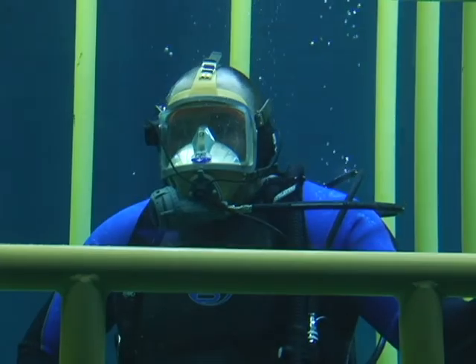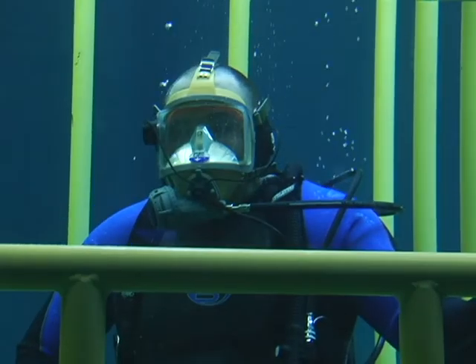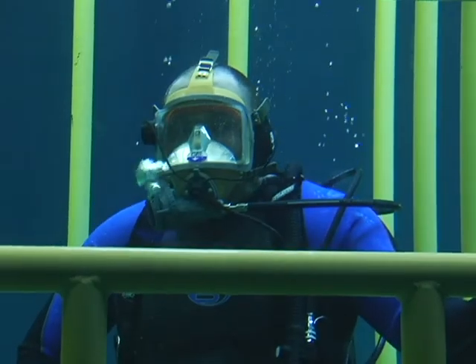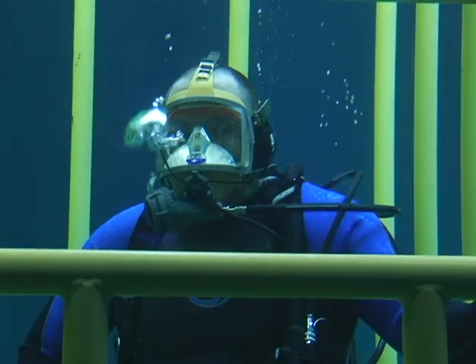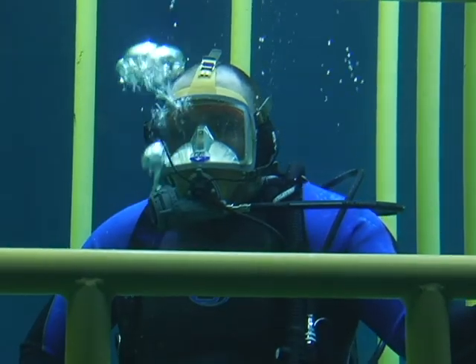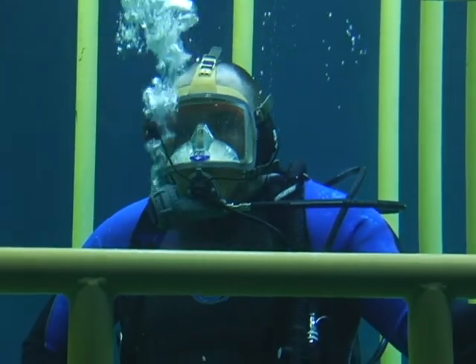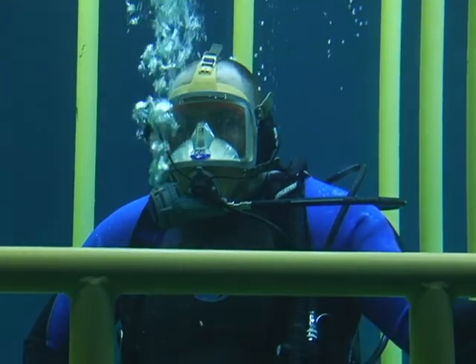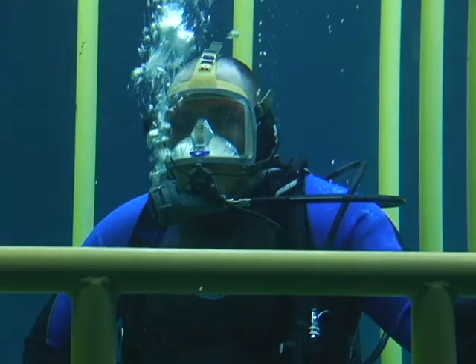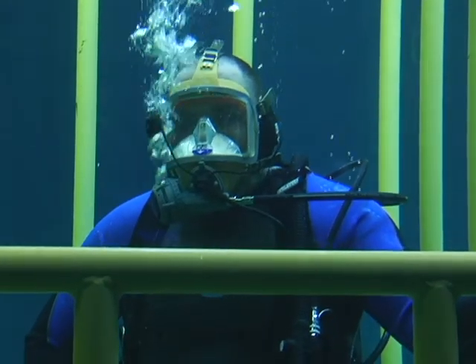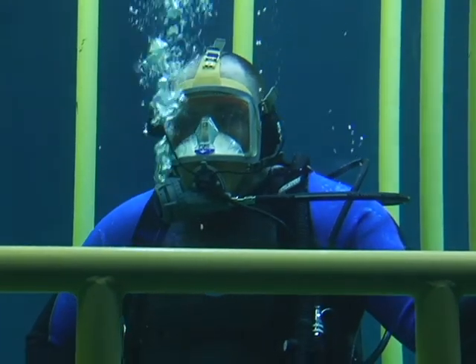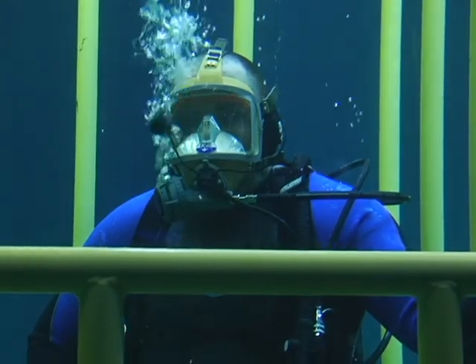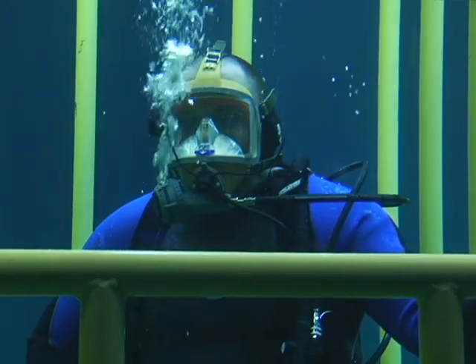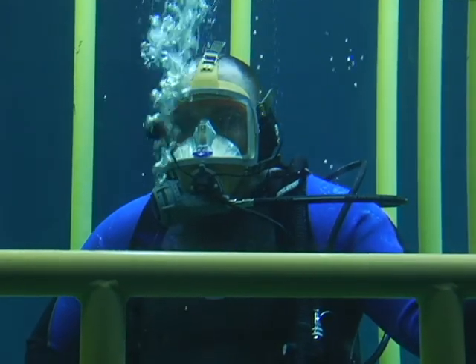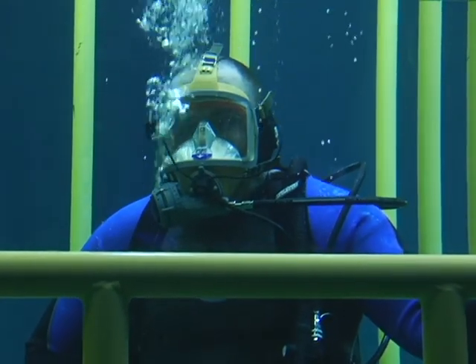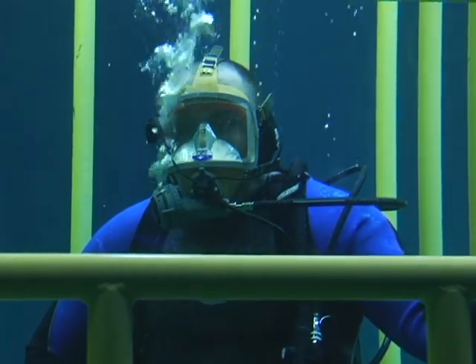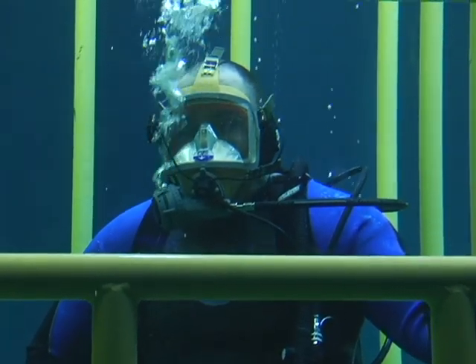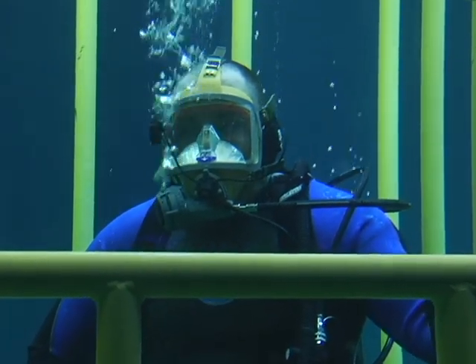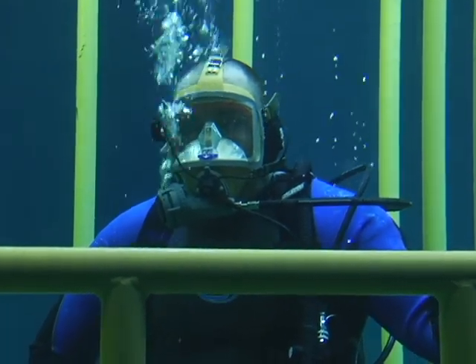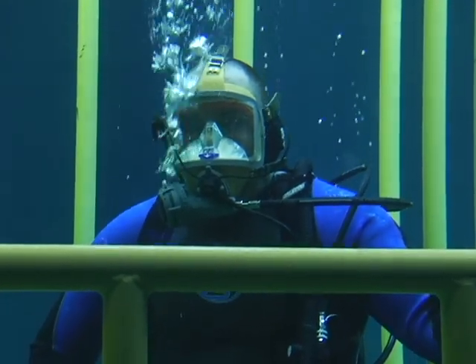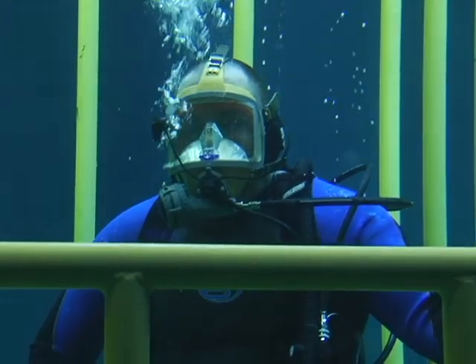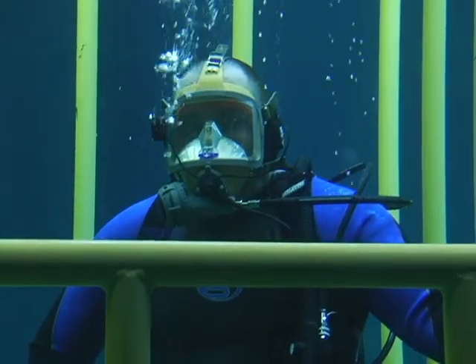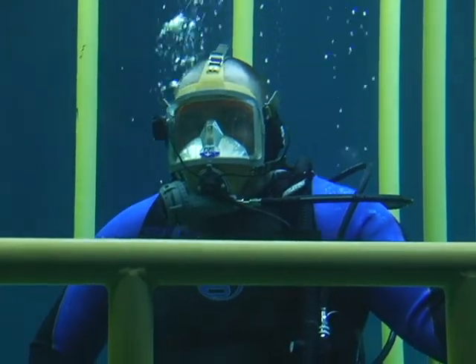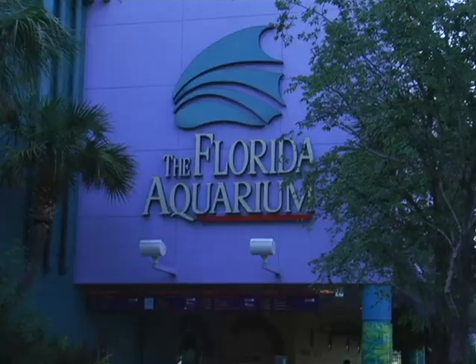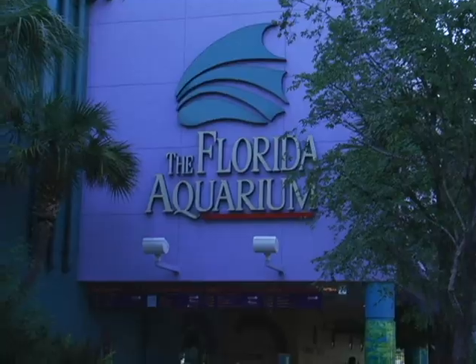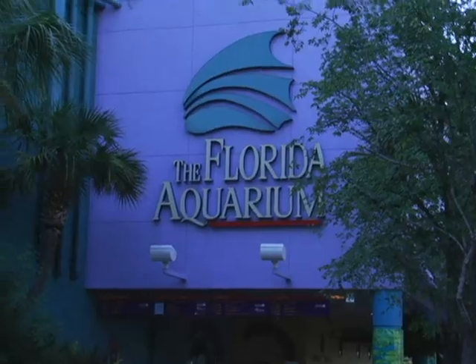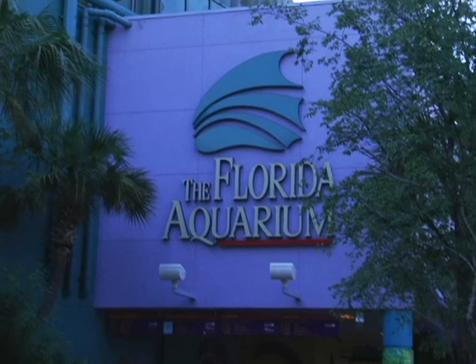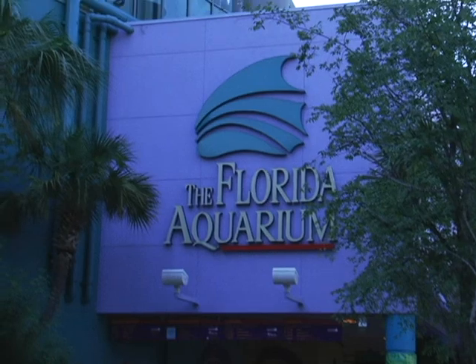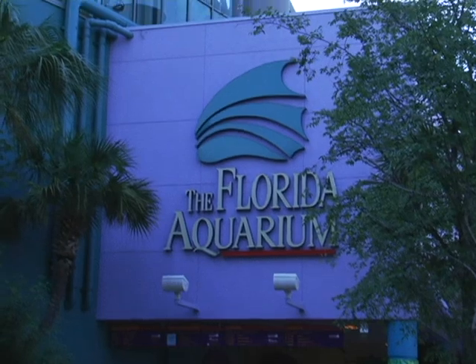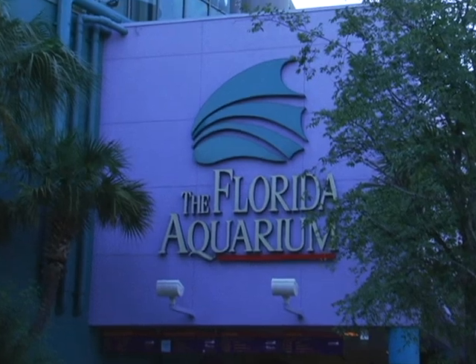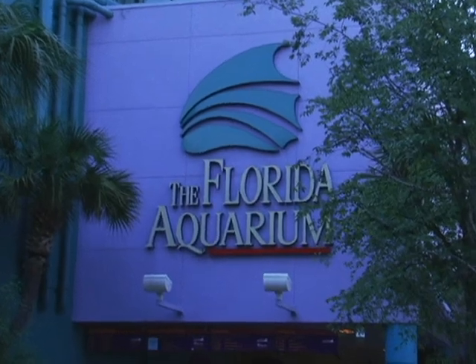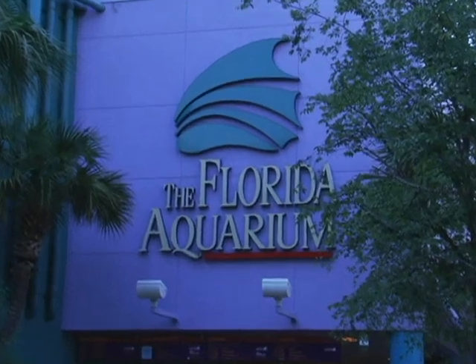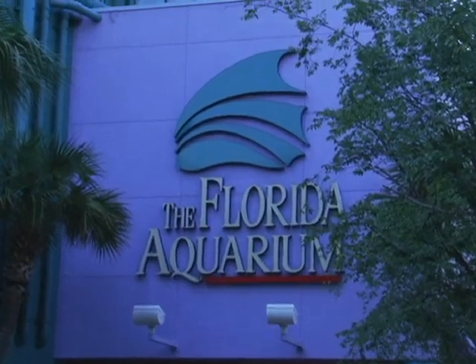We traveled the world far and wide looking for a great place to dive. No we didn't. We're still in Florida.